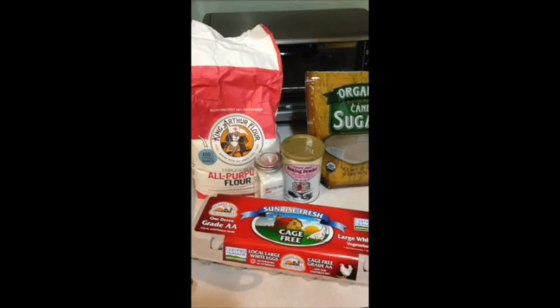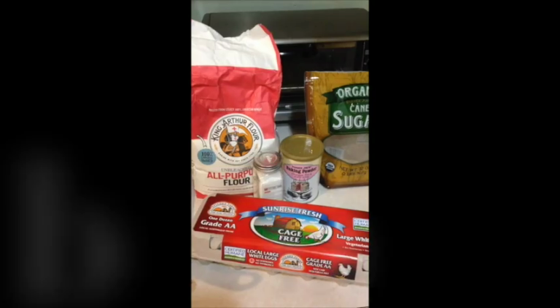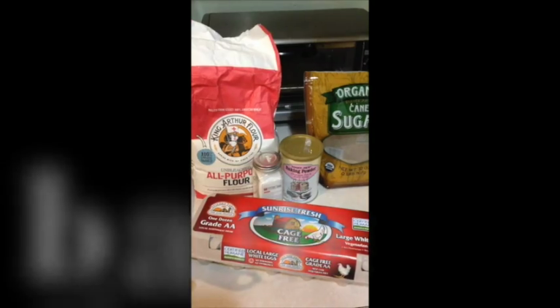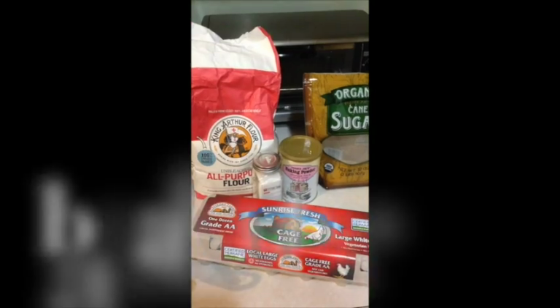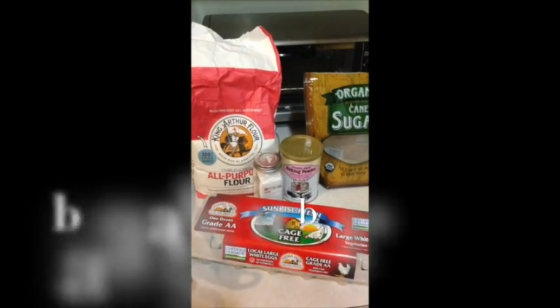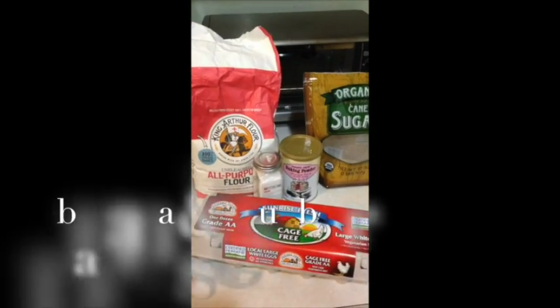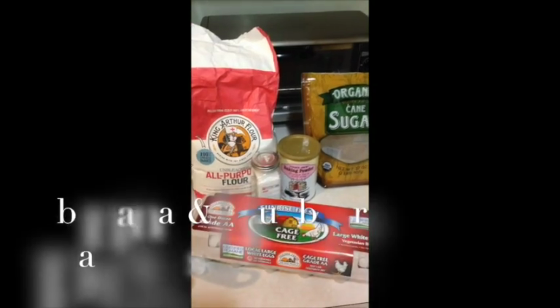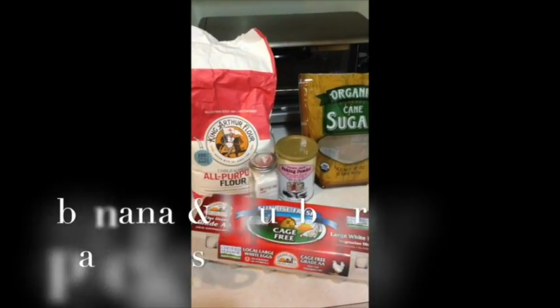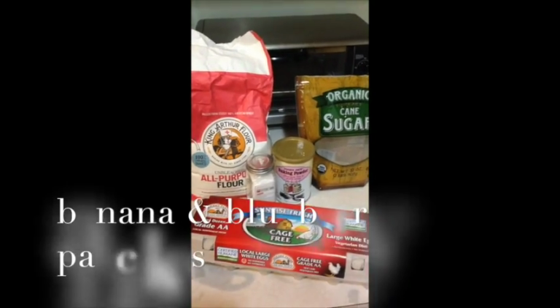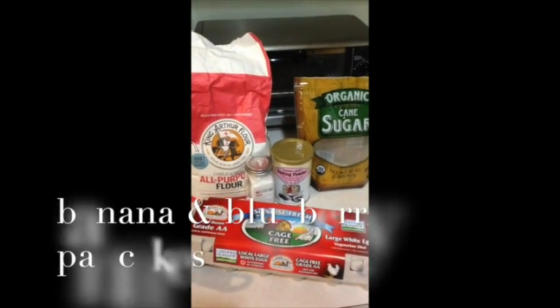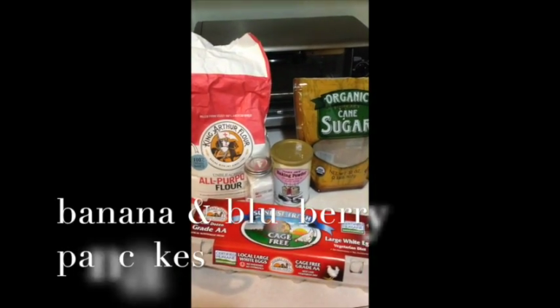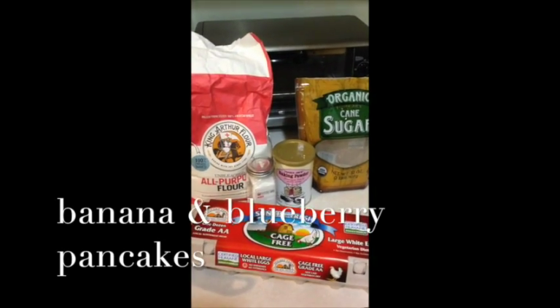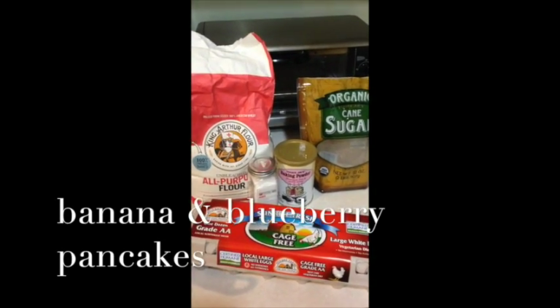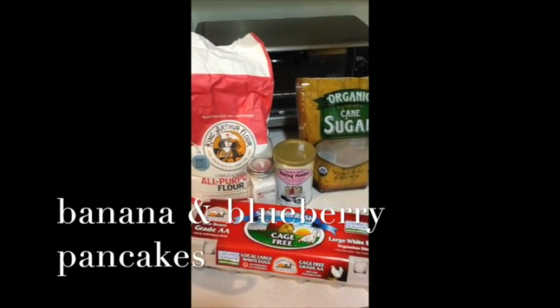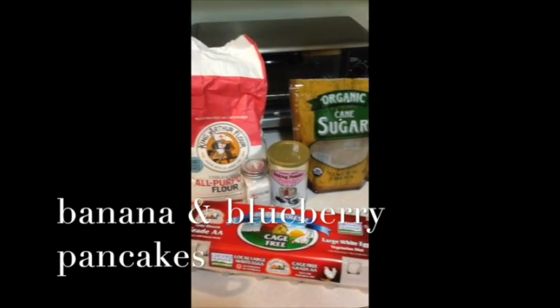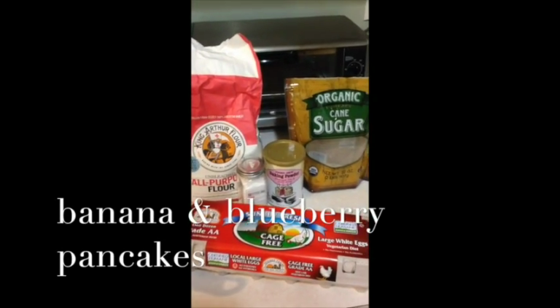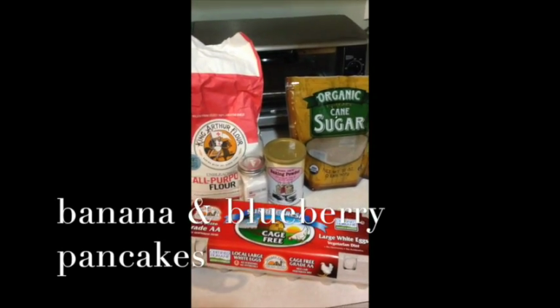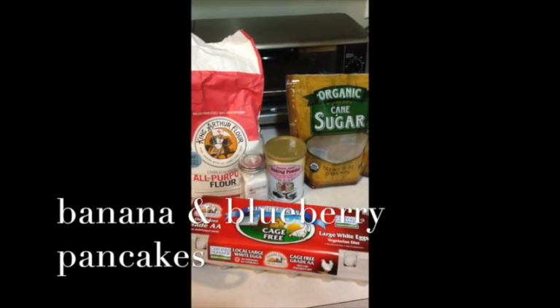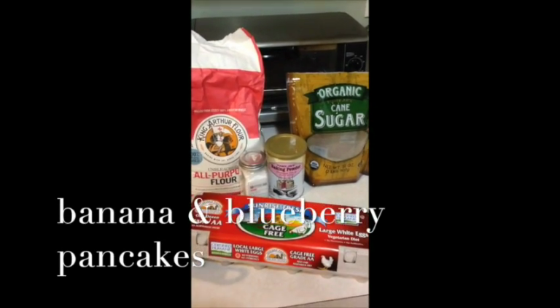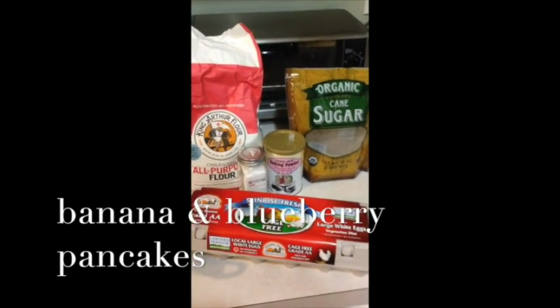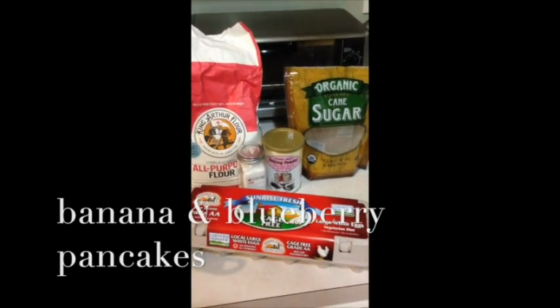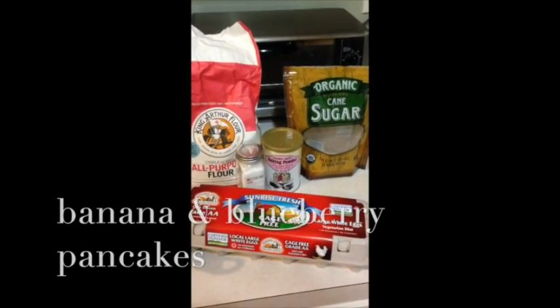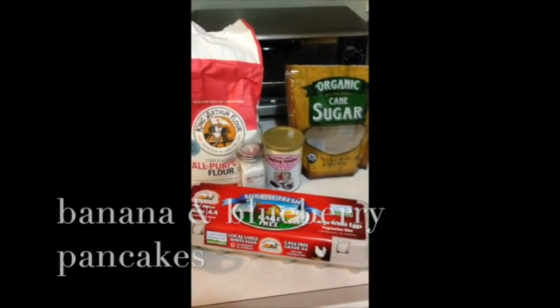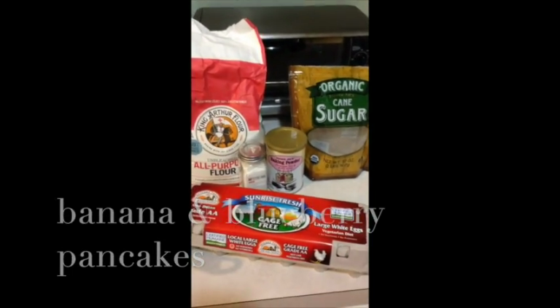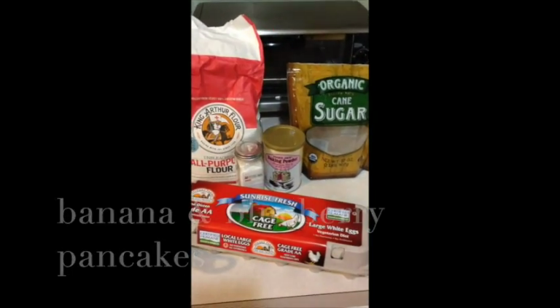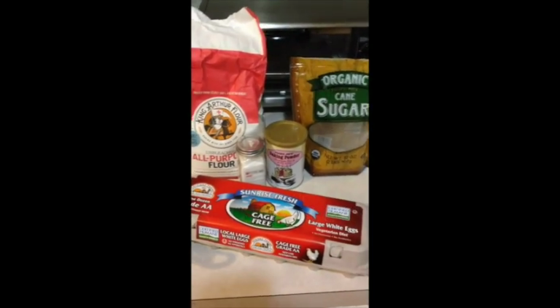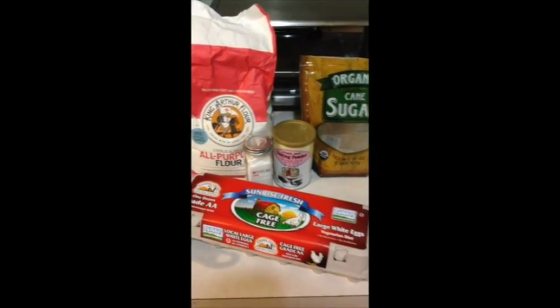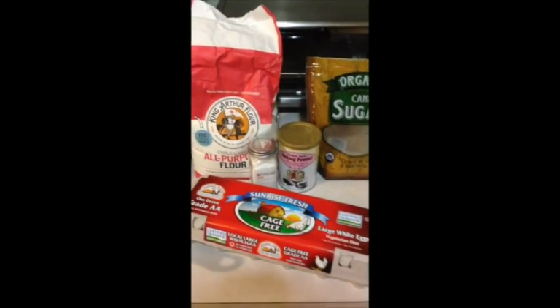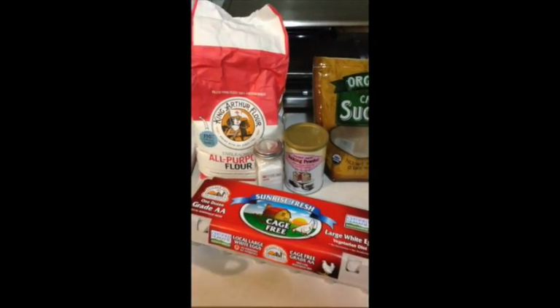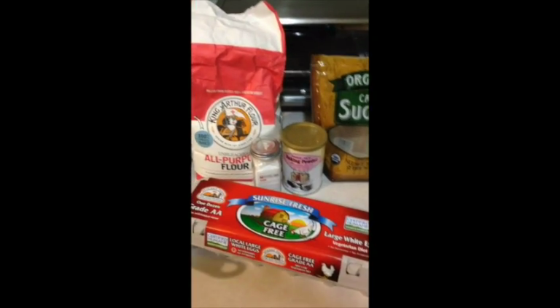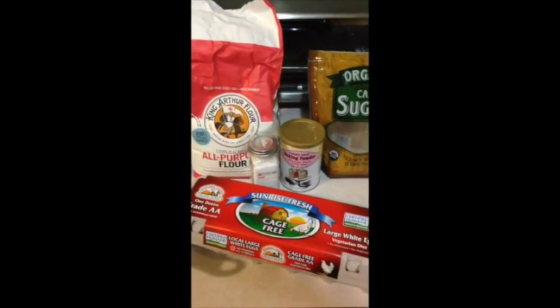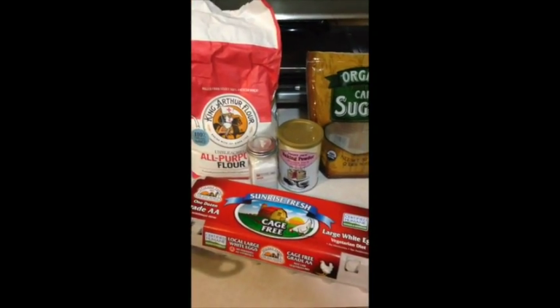Good morning. Happy holidays. This morning we are cooking banana and blueberry pancakes.